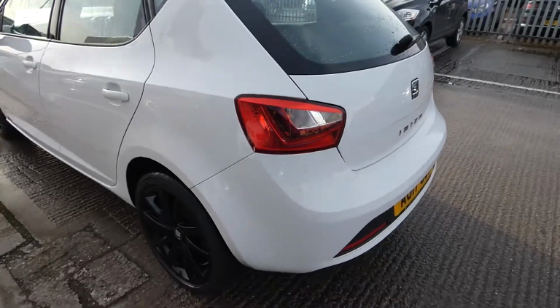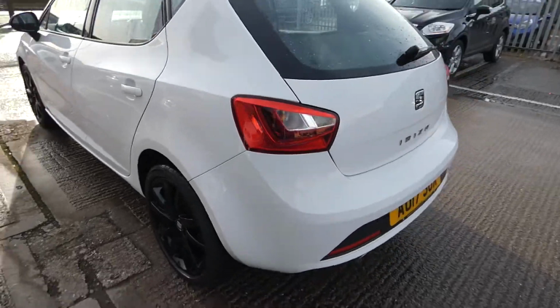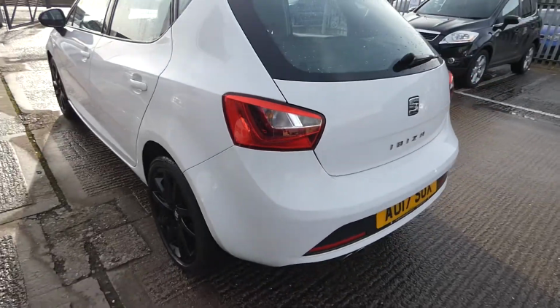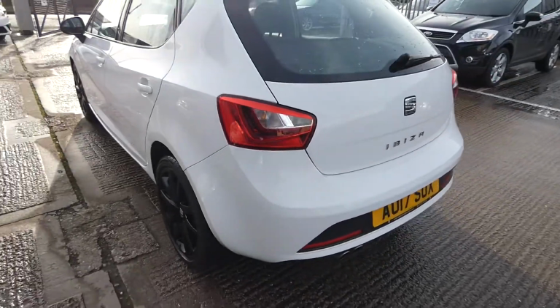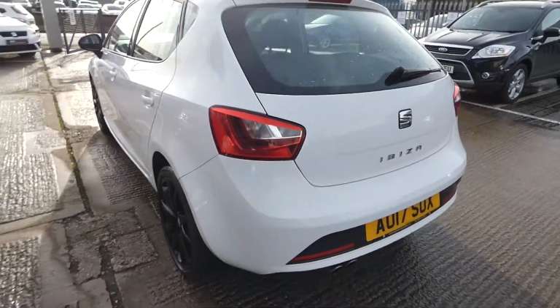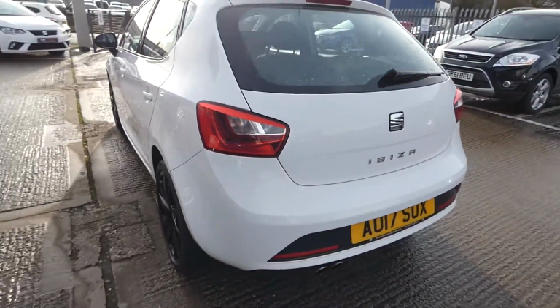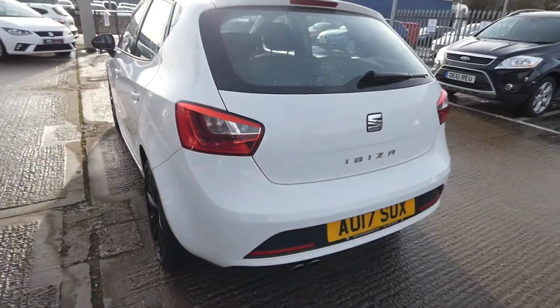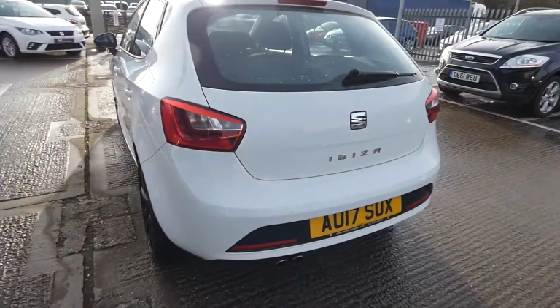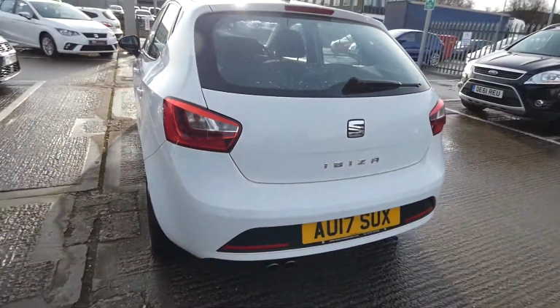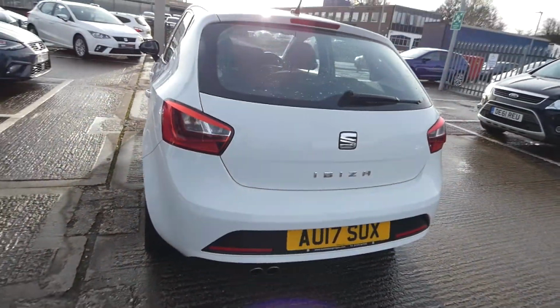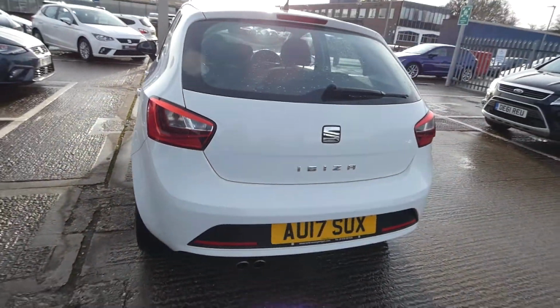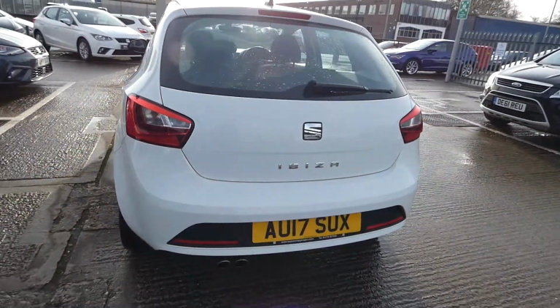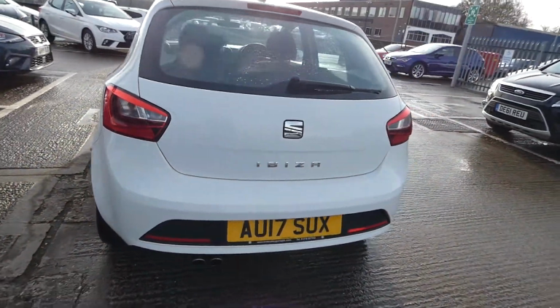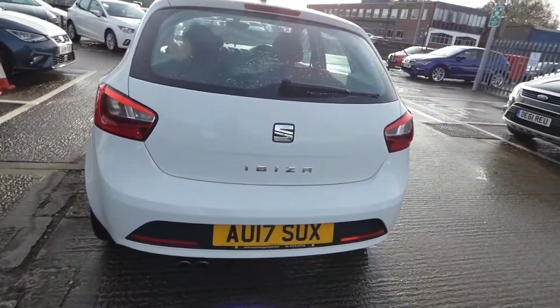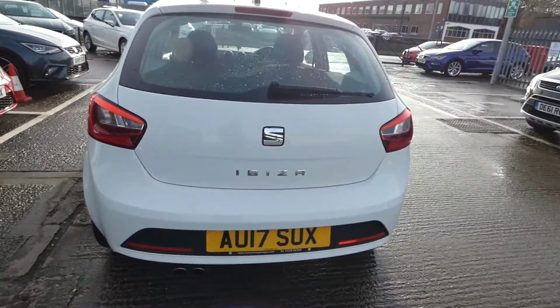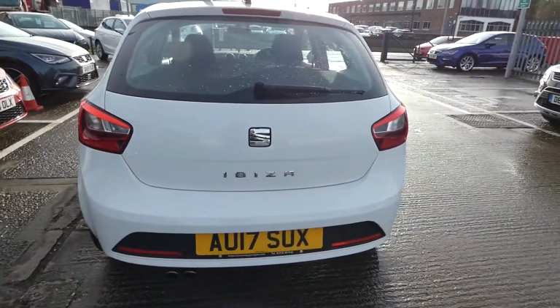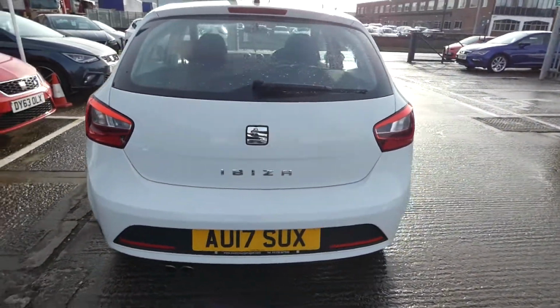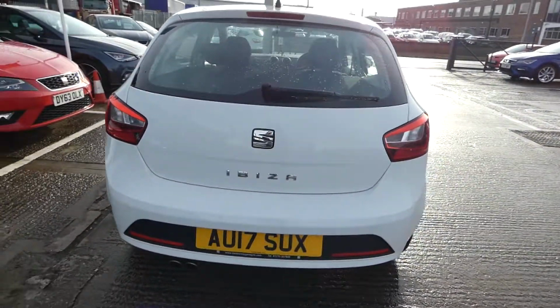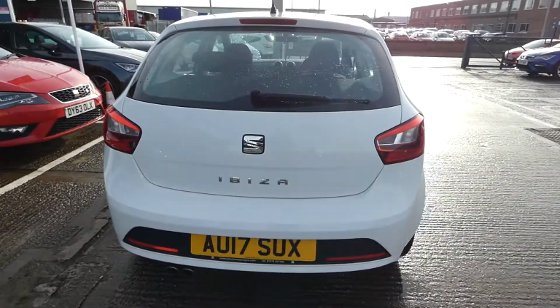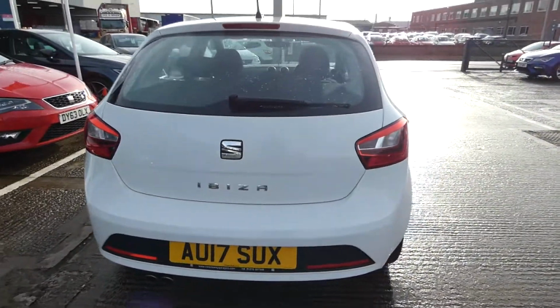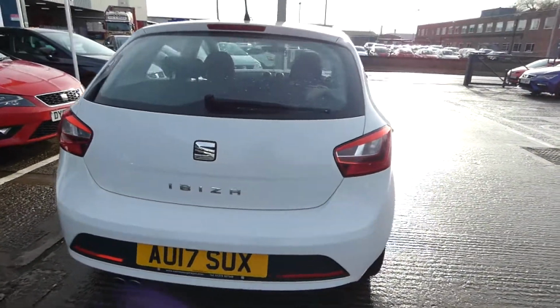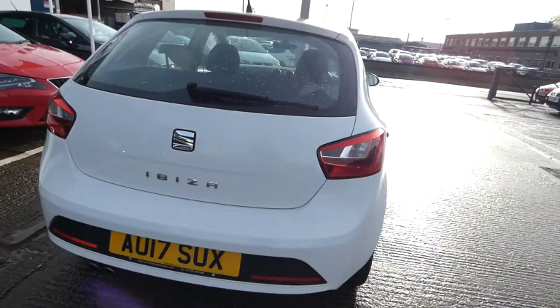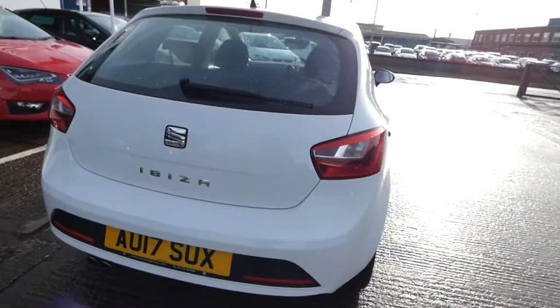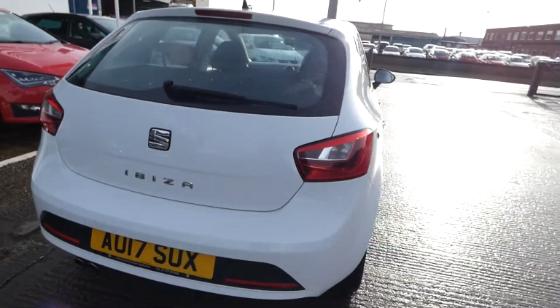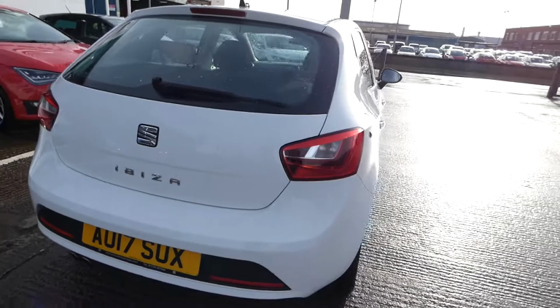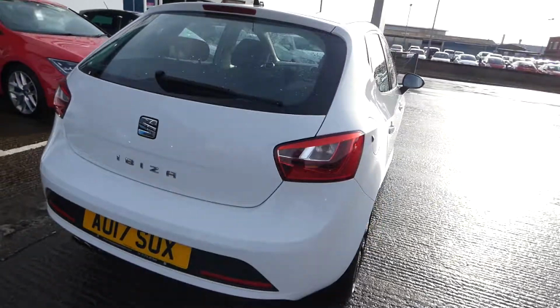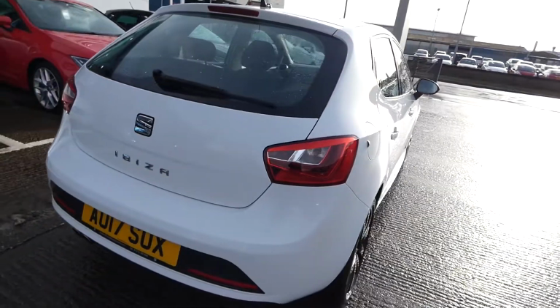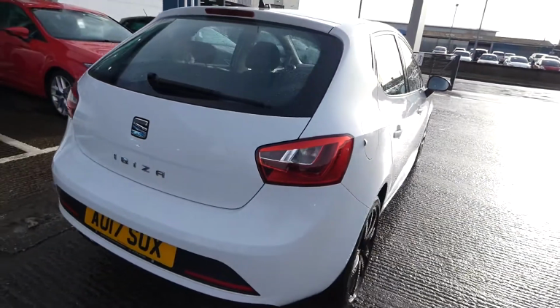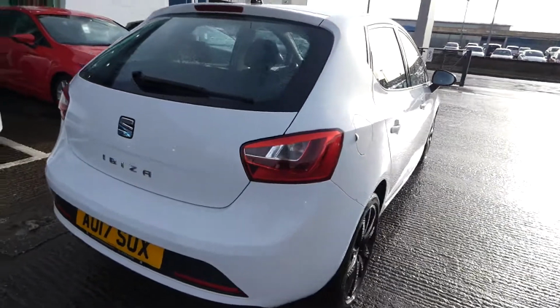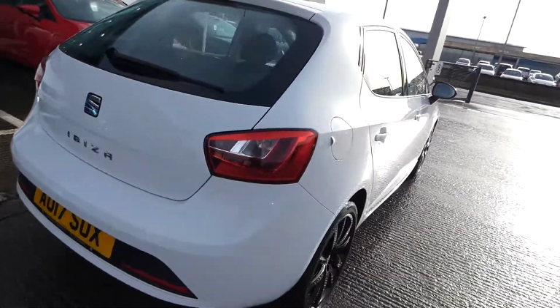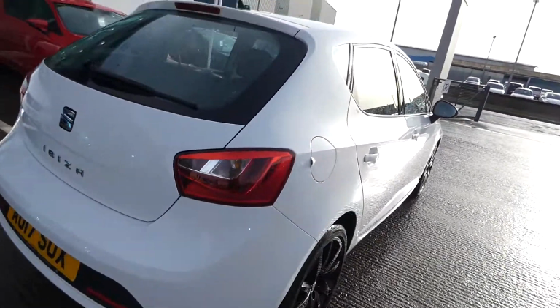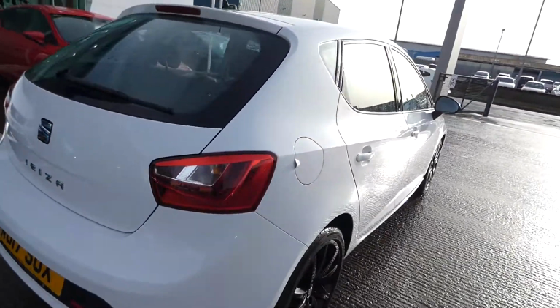That's the back of the vehicle — it's a nice size of boot space and it is in great condition.